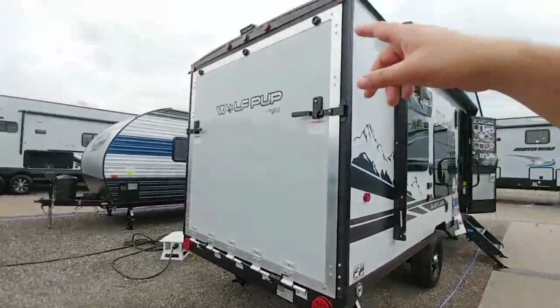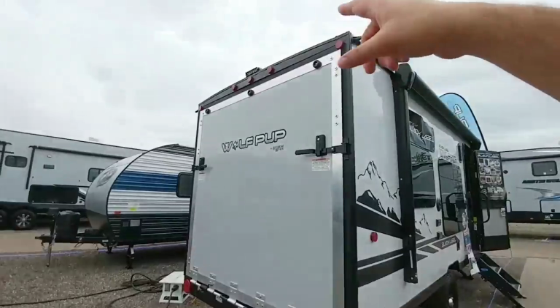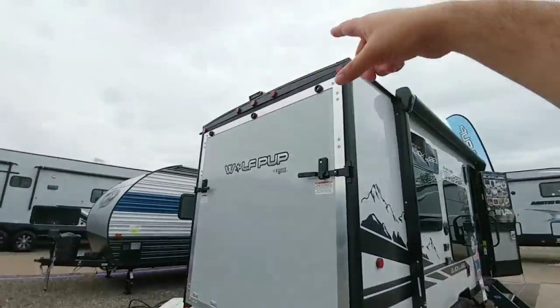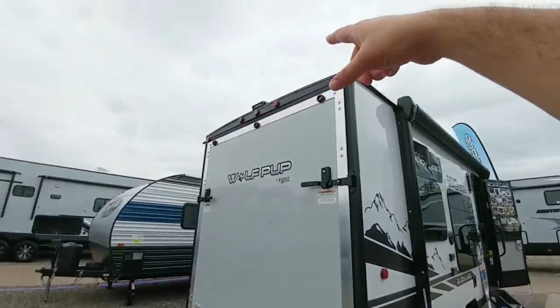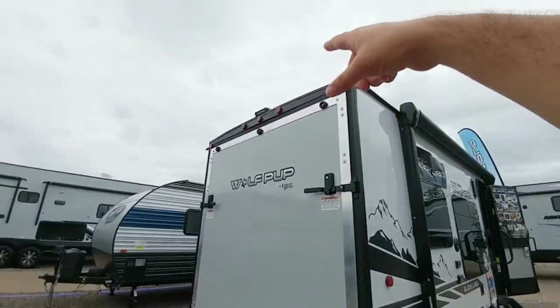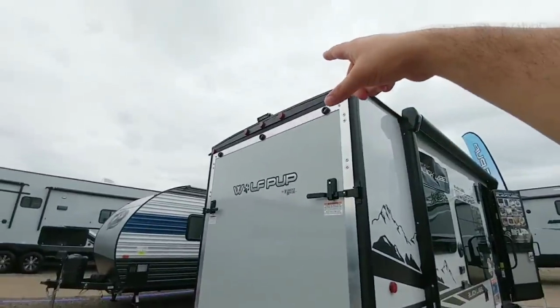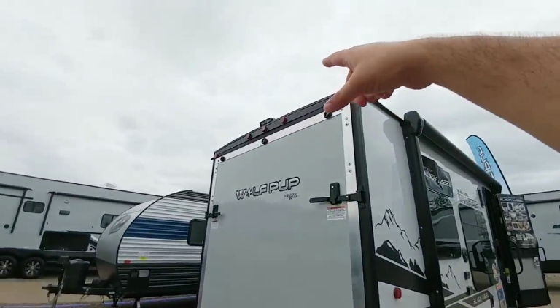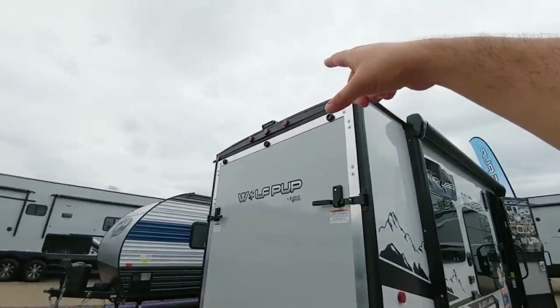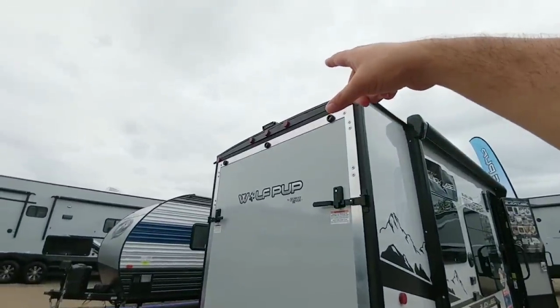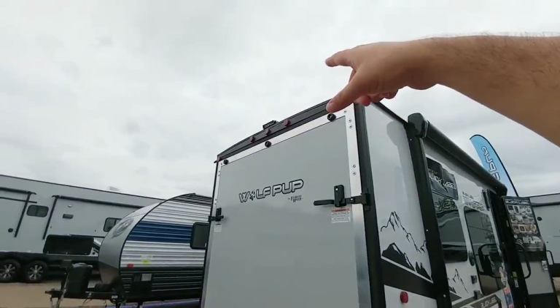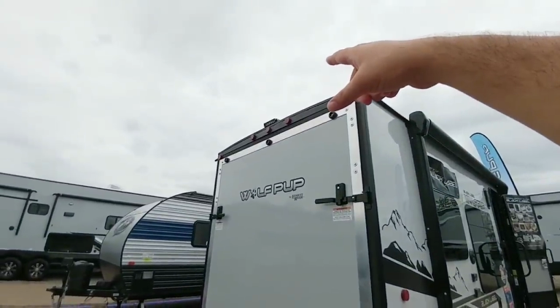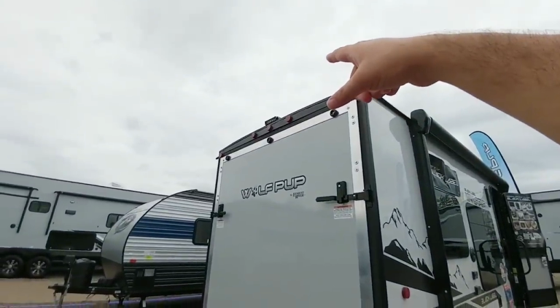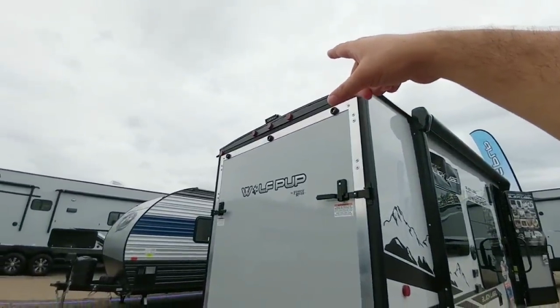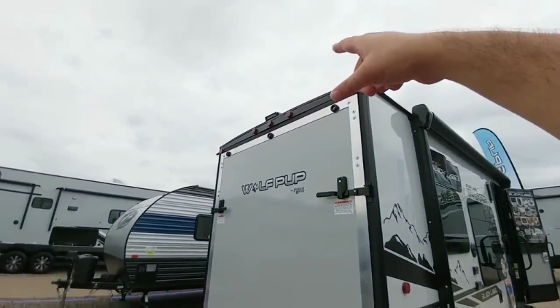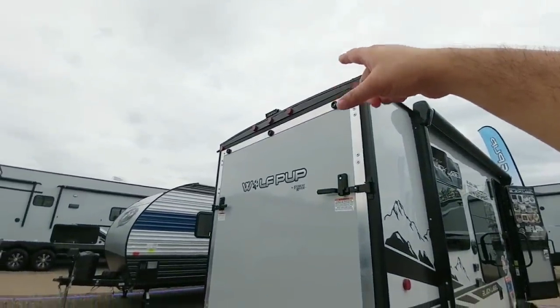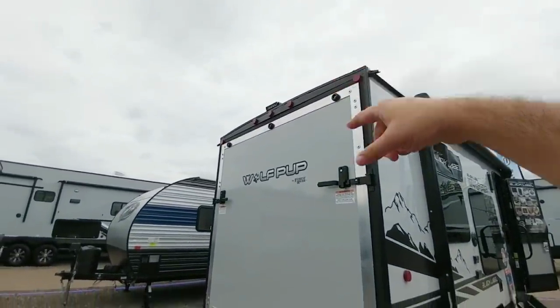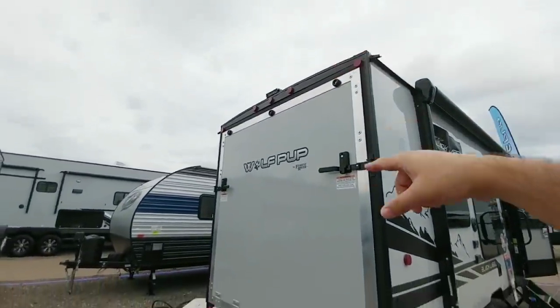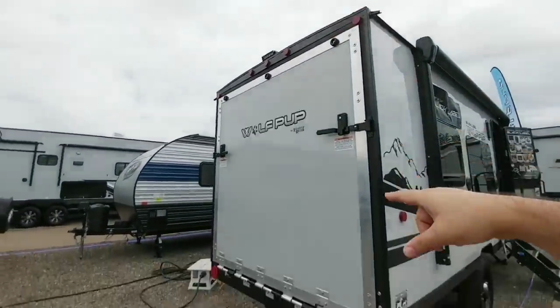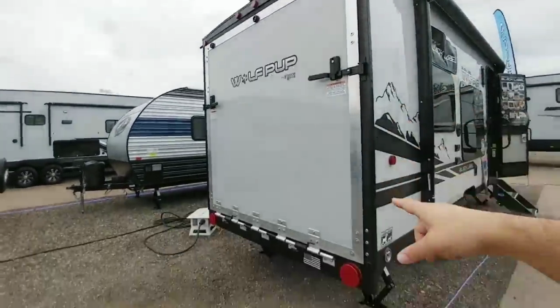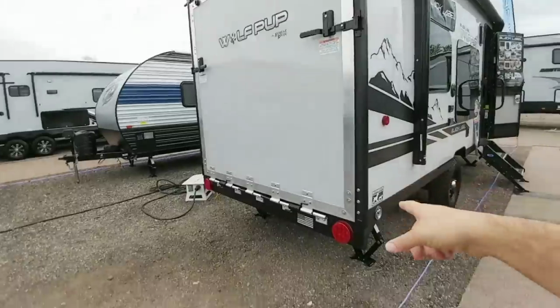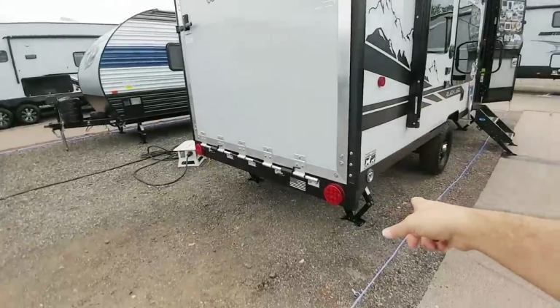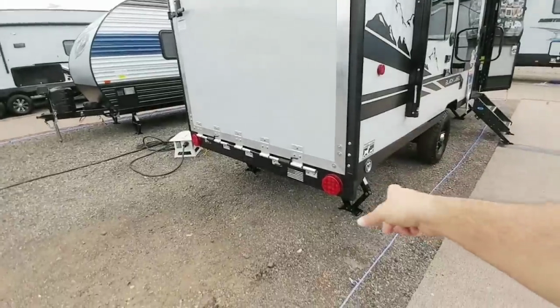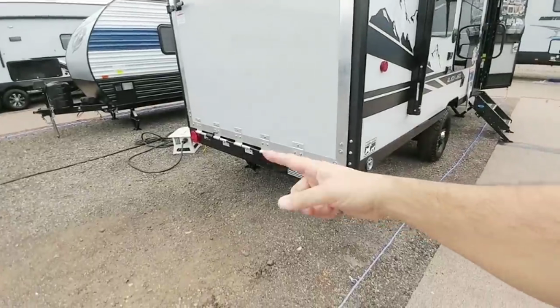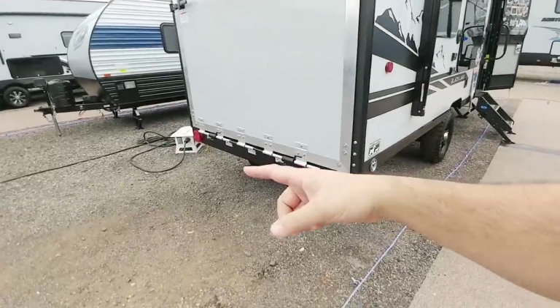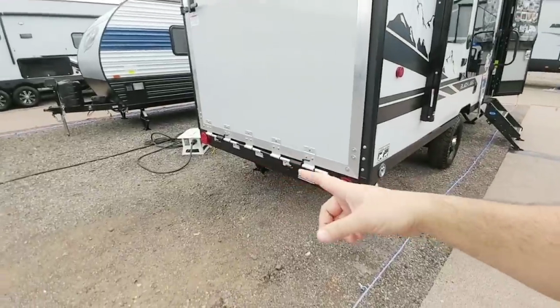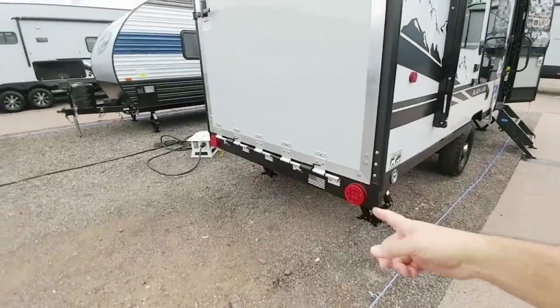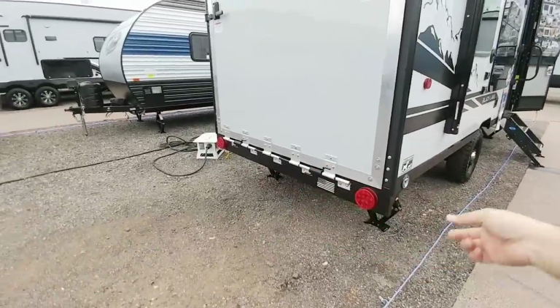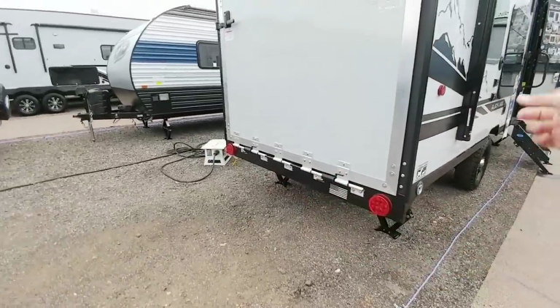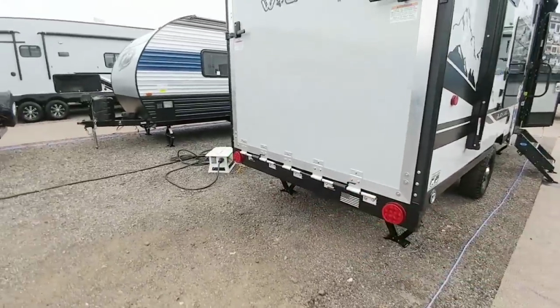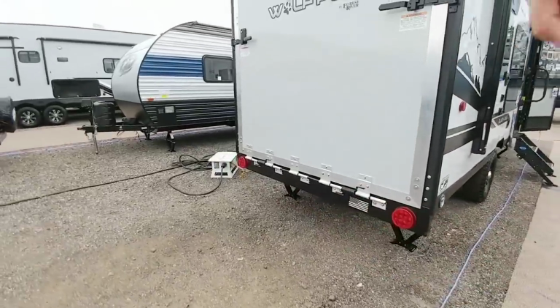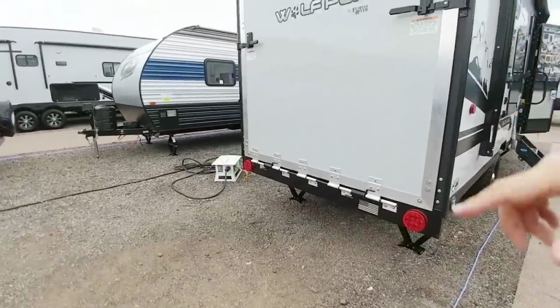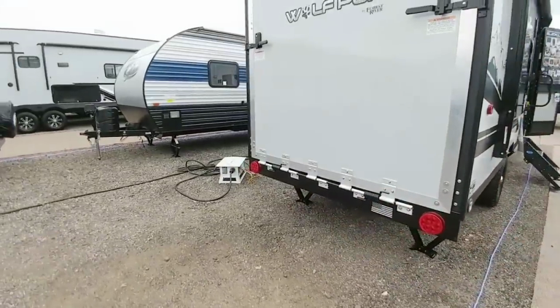There's a really bright LED spotlight up top, which is really cool, and LED accent lights all the way around.